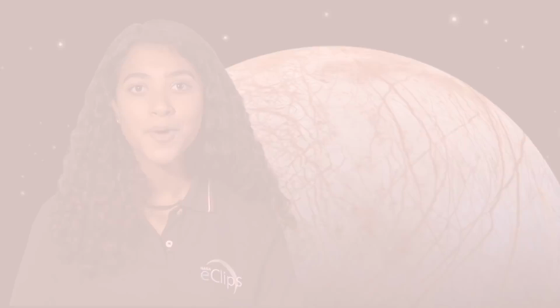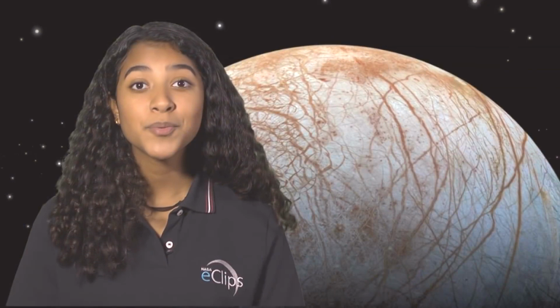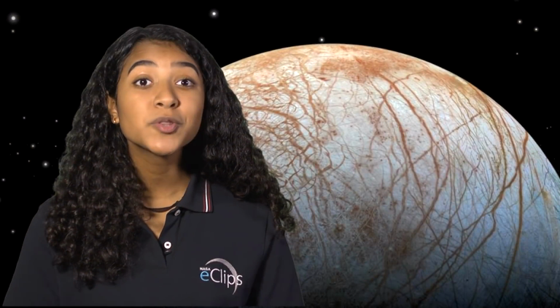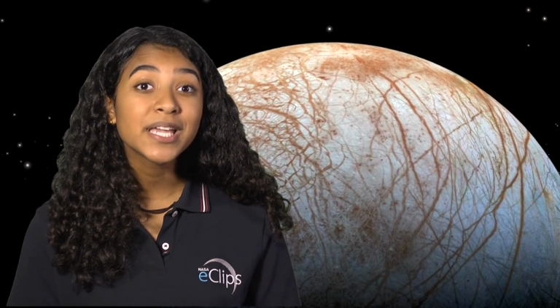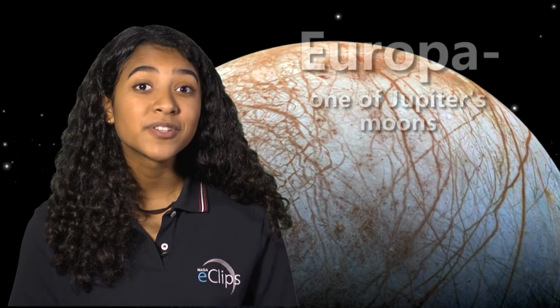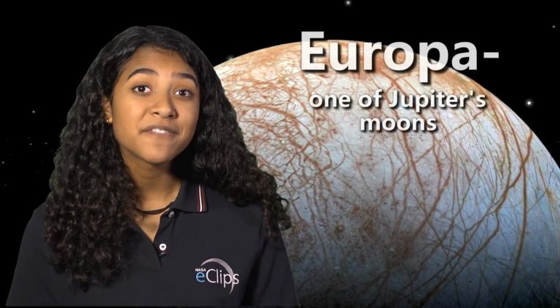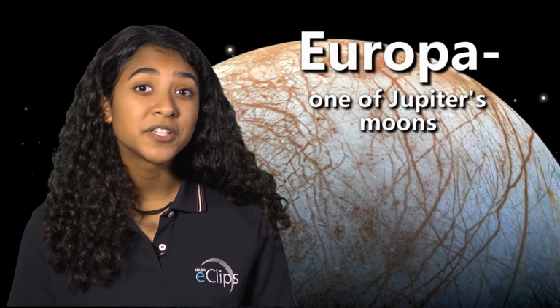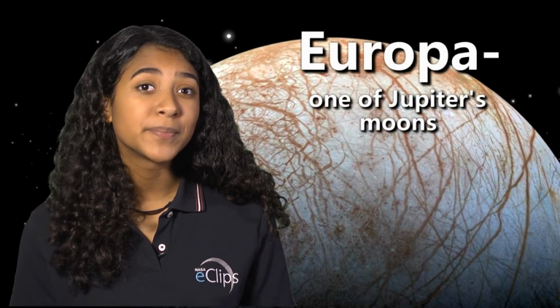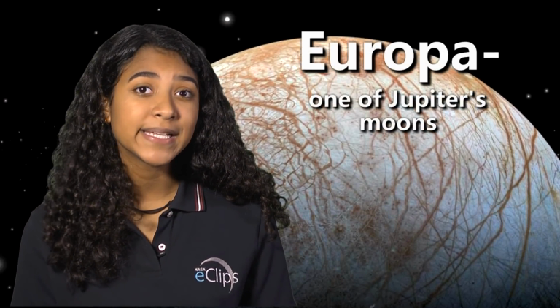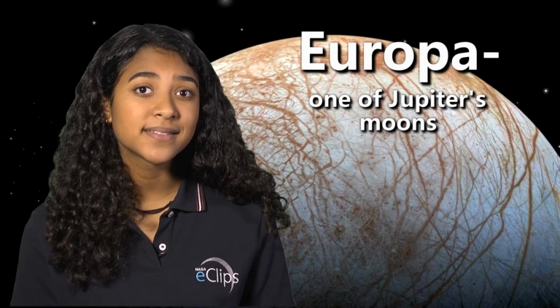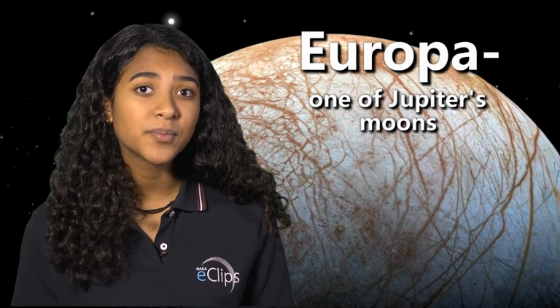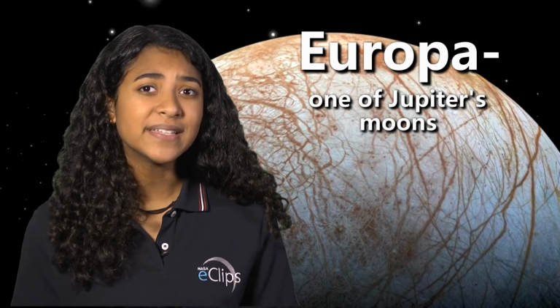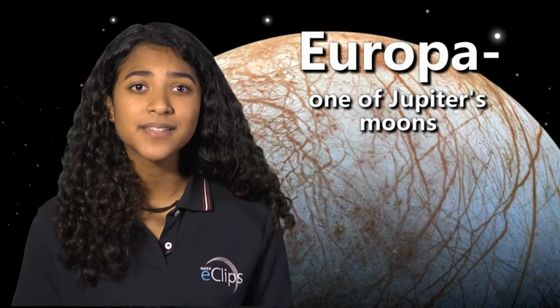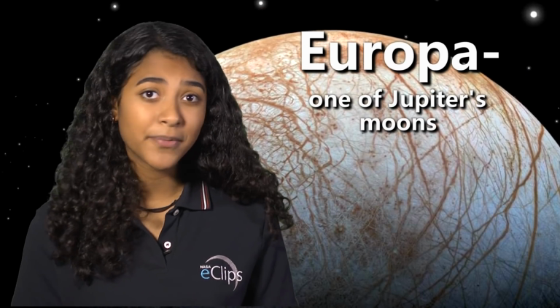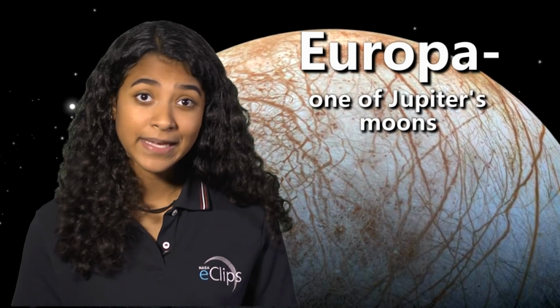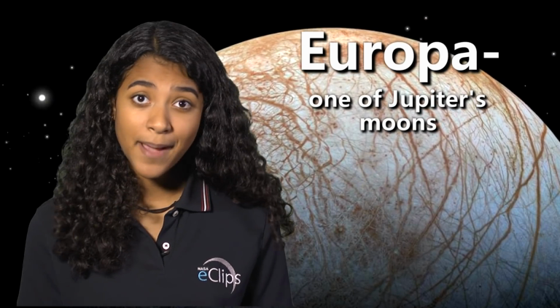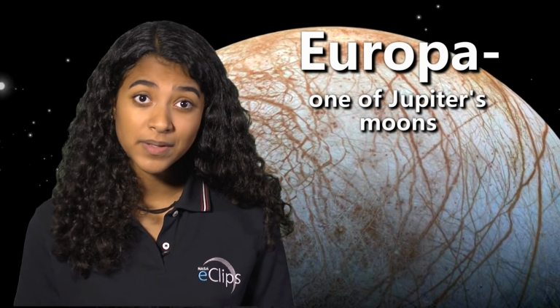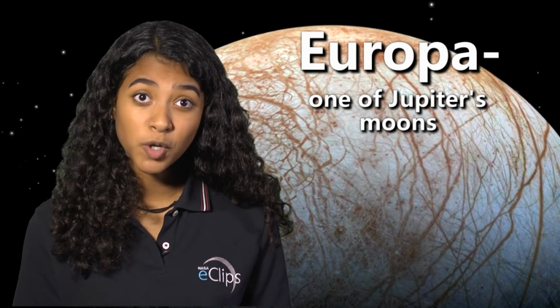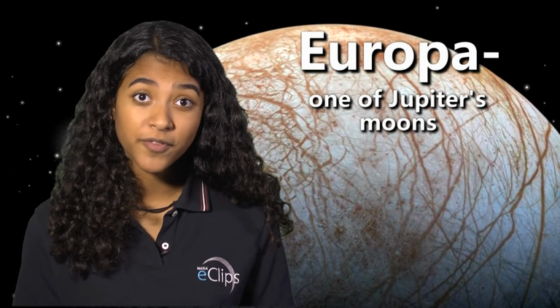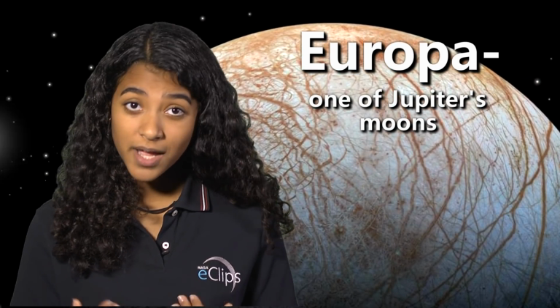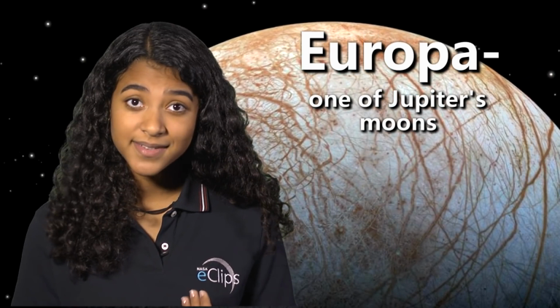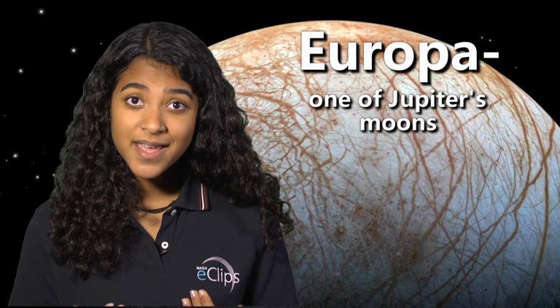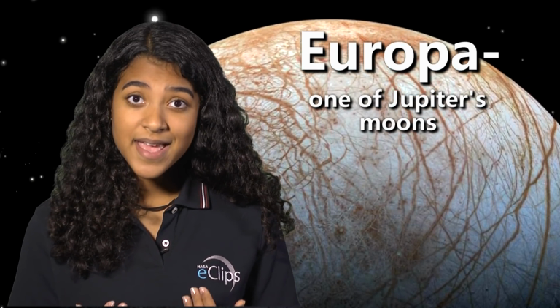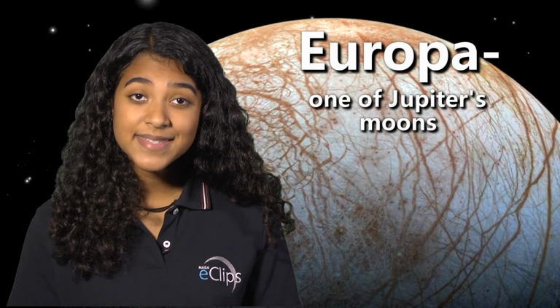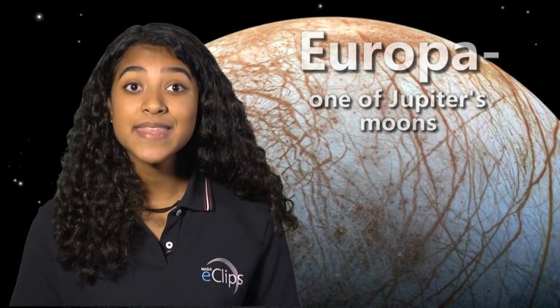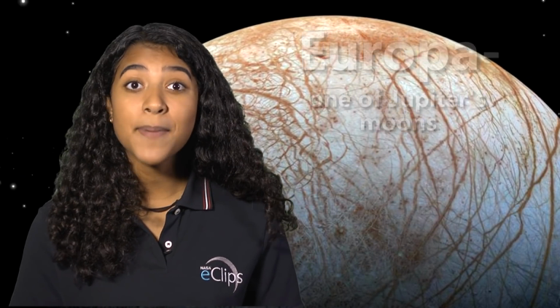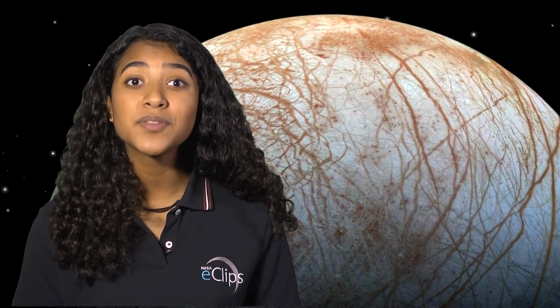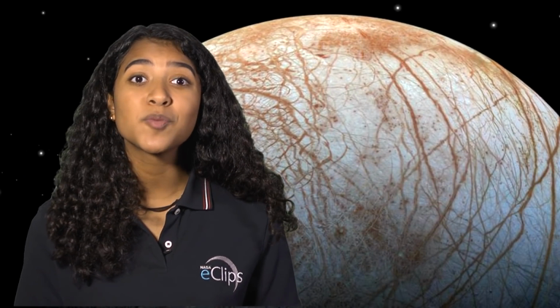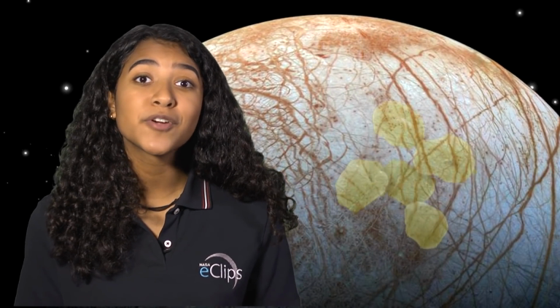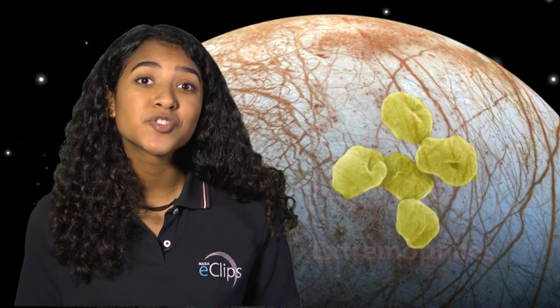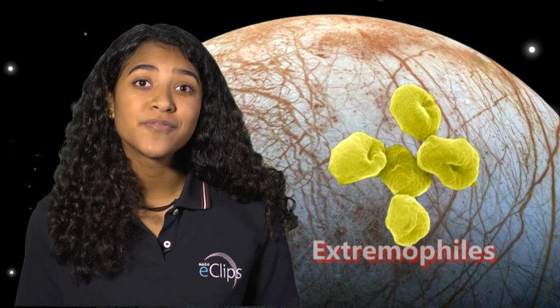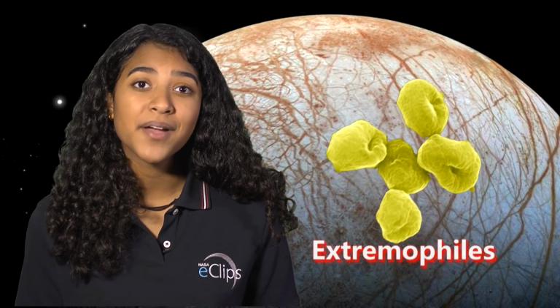When we're looking for life on other planets, we need to stop thinking about what's normal for us. Instead, think about what's normal for extremophiles.